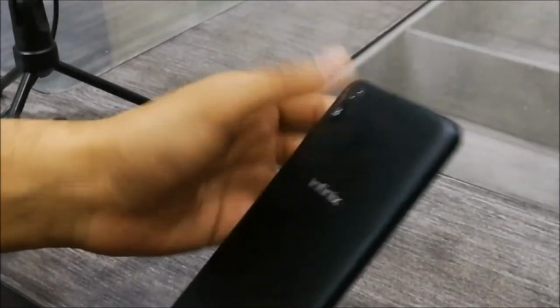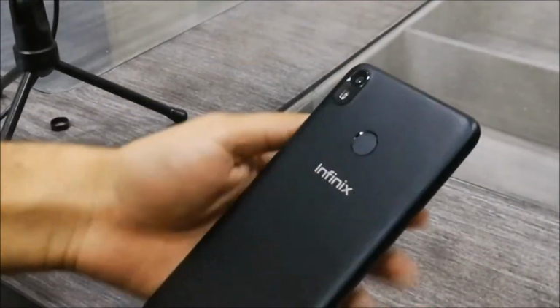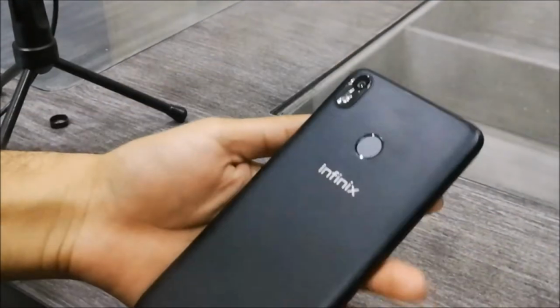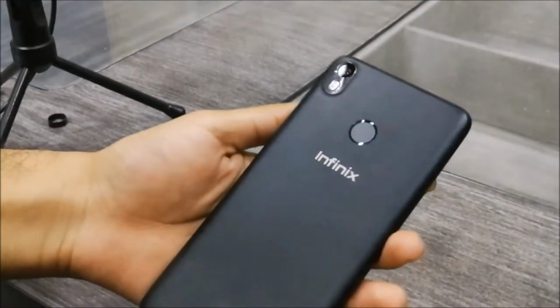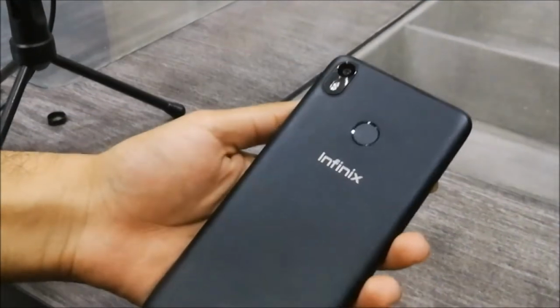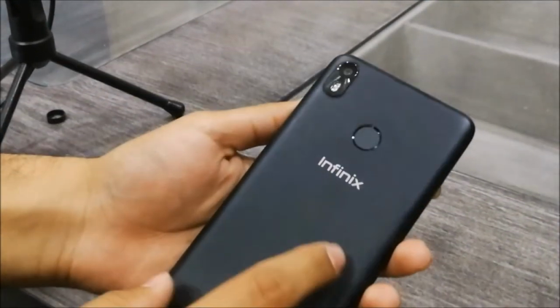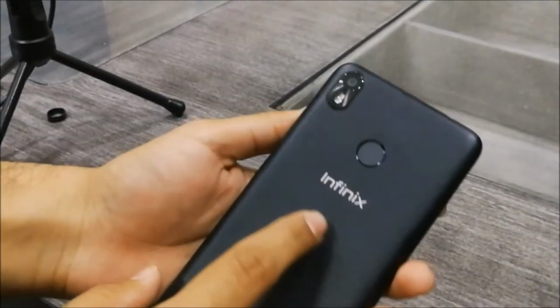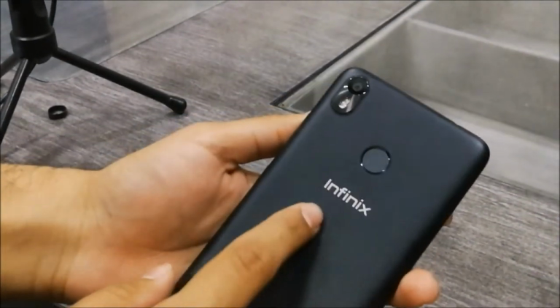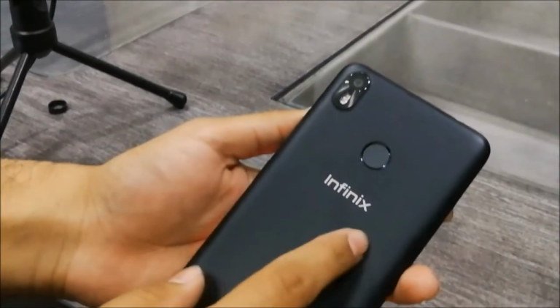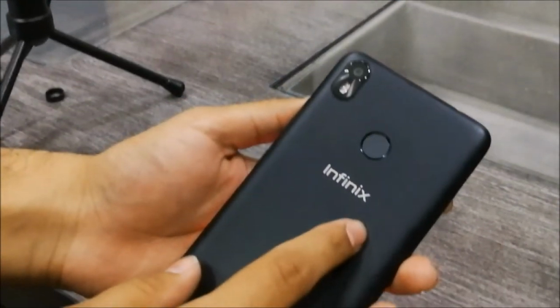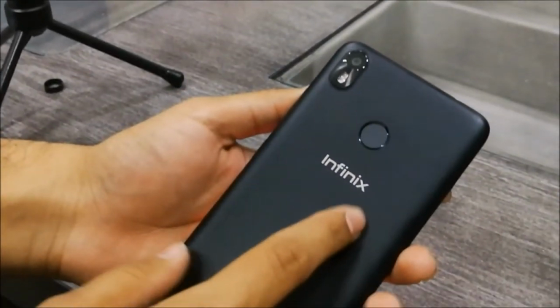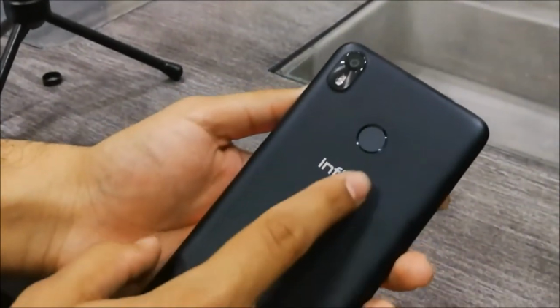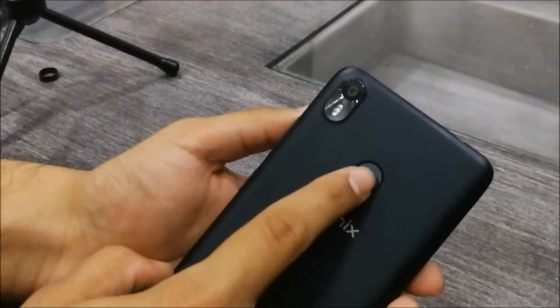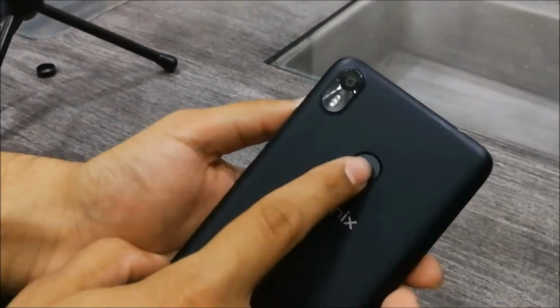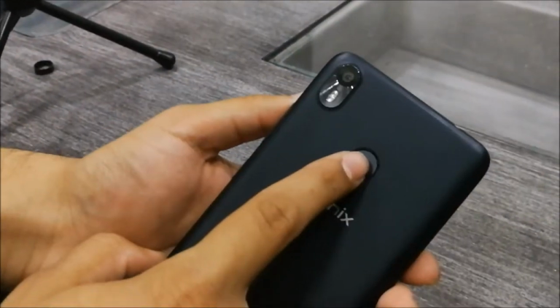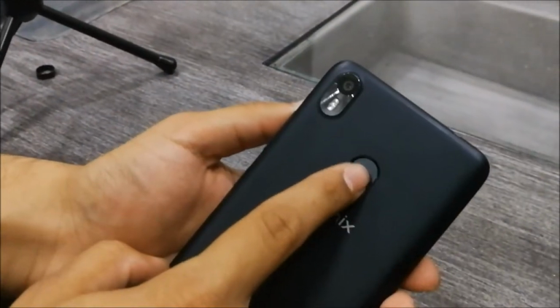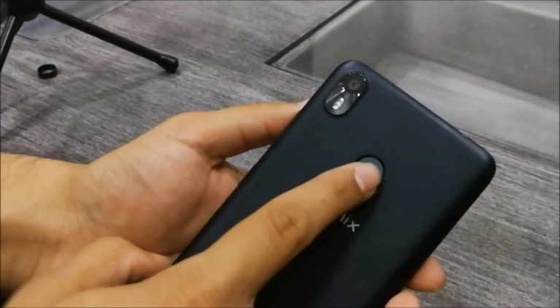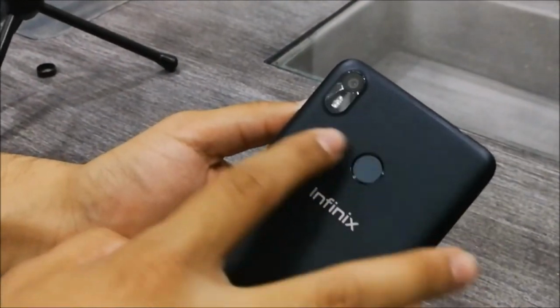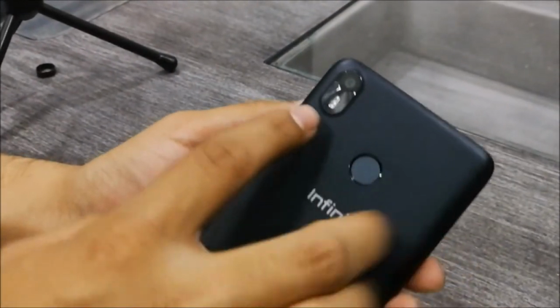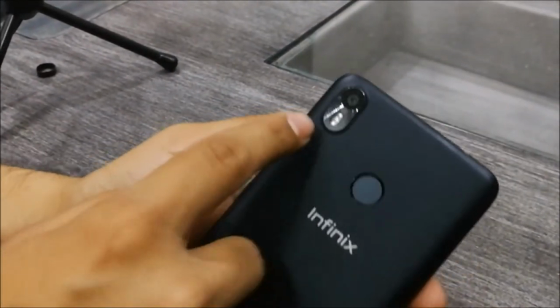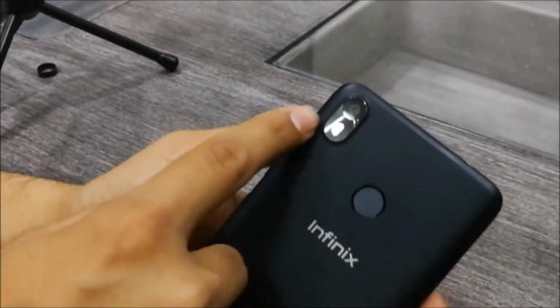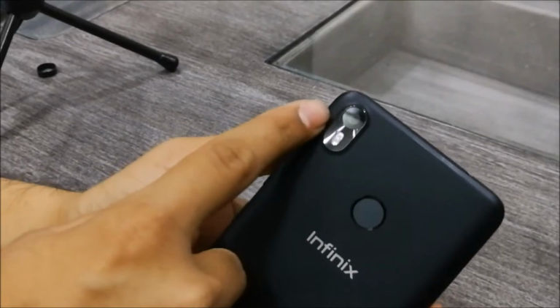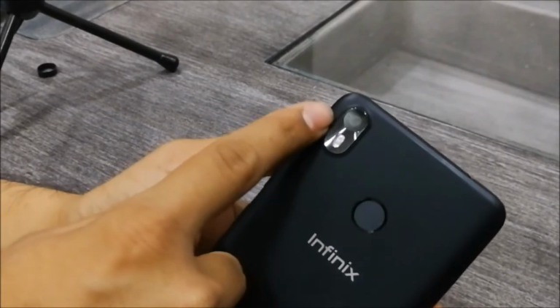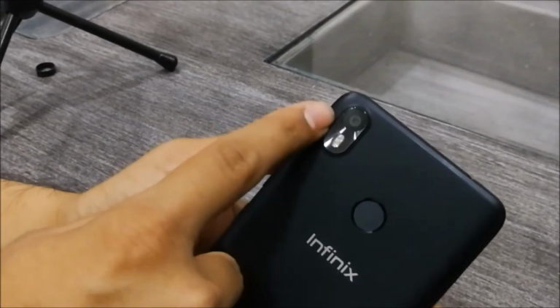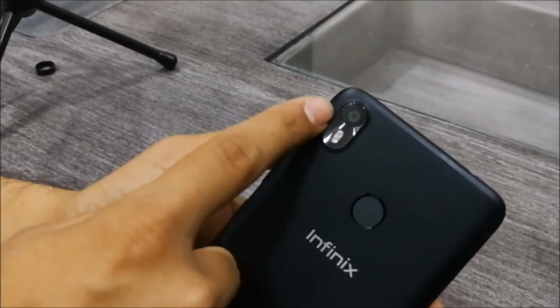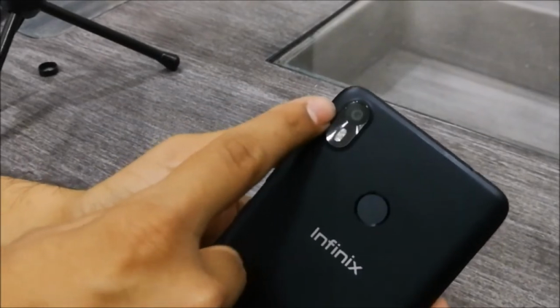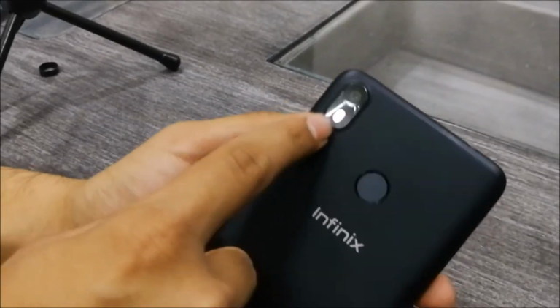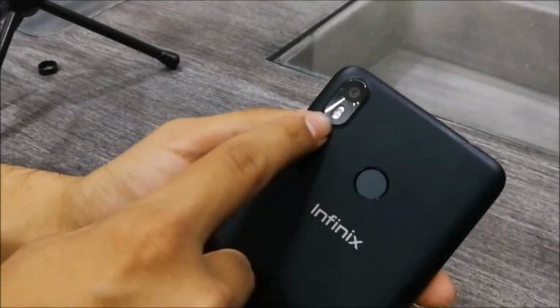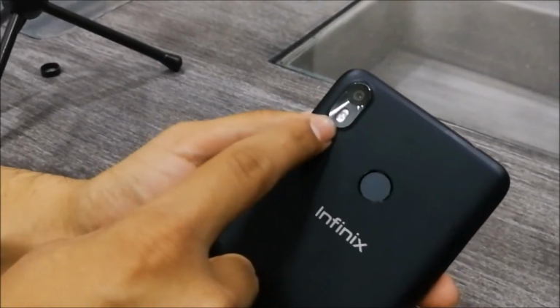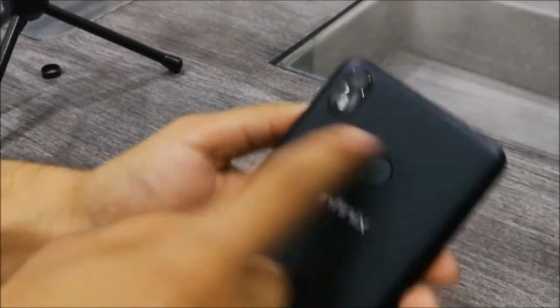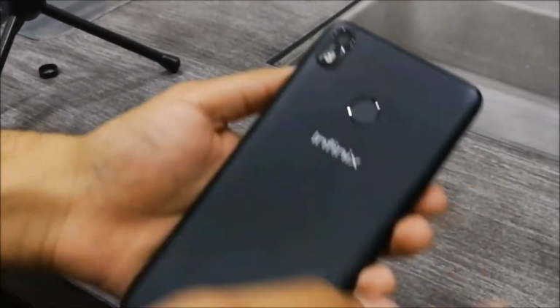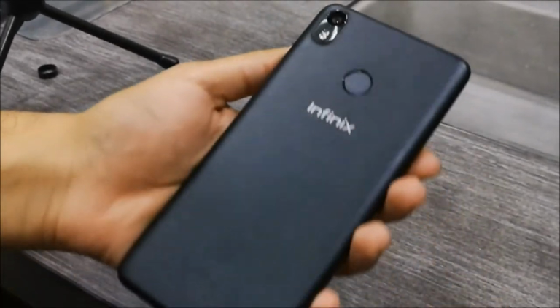On the back, you have Infinix's branding, a fingerprint scanner, a camera, and an LED flash.